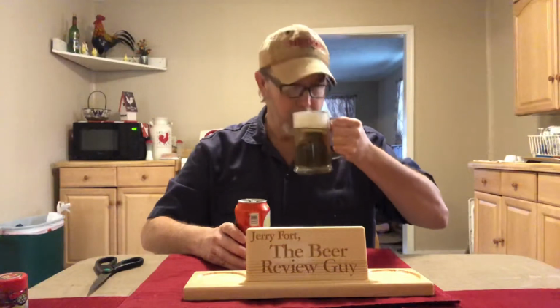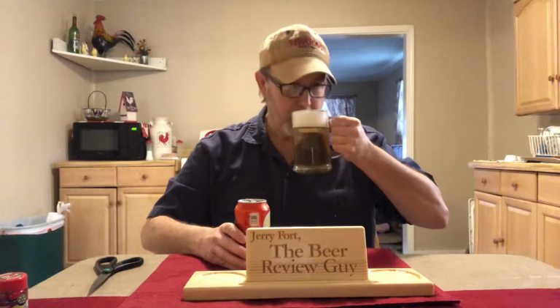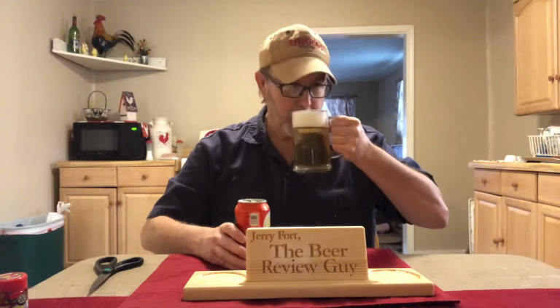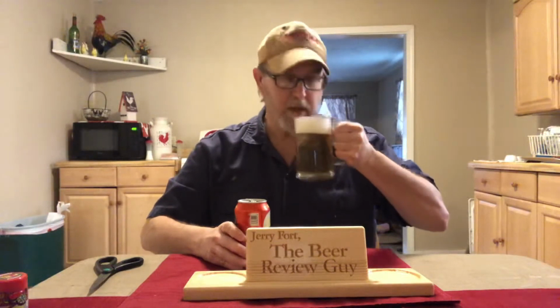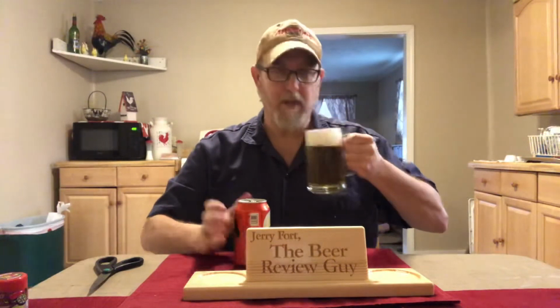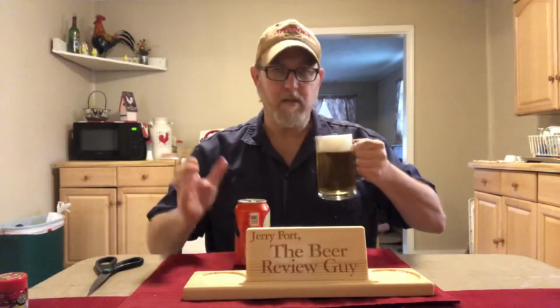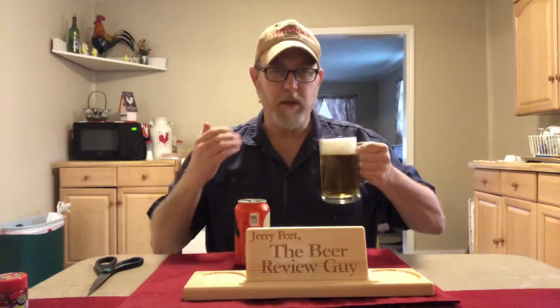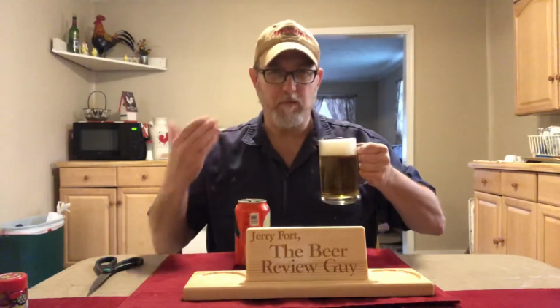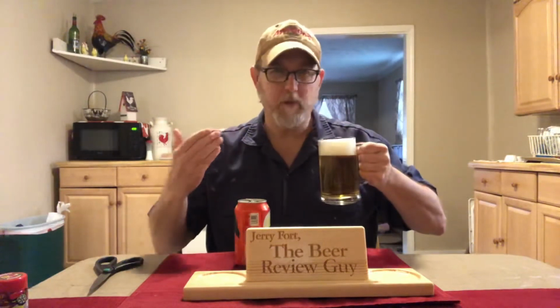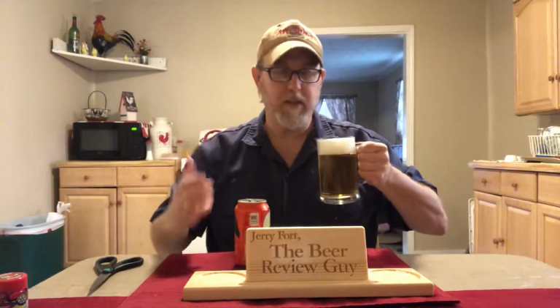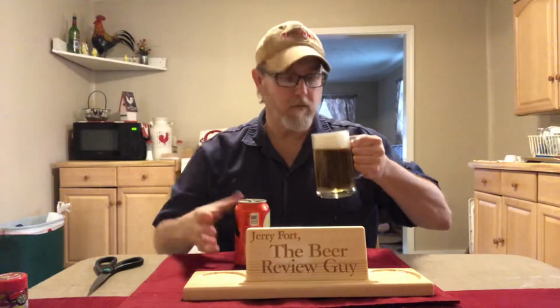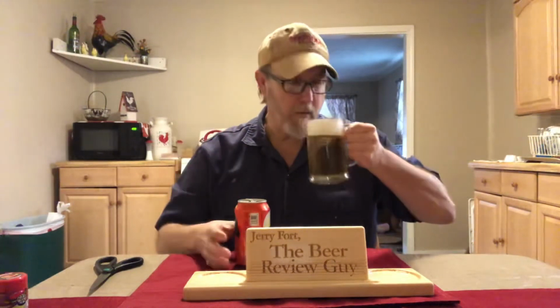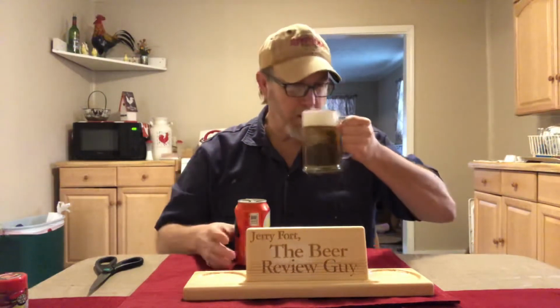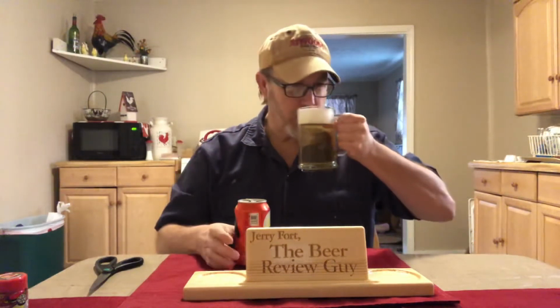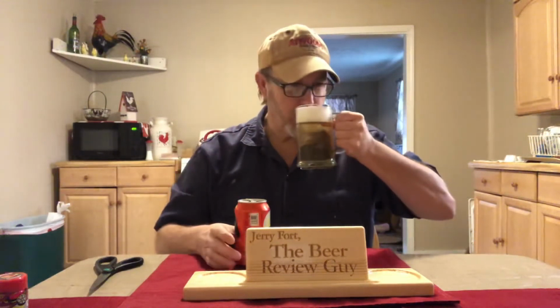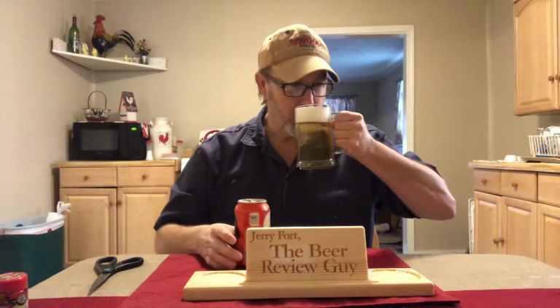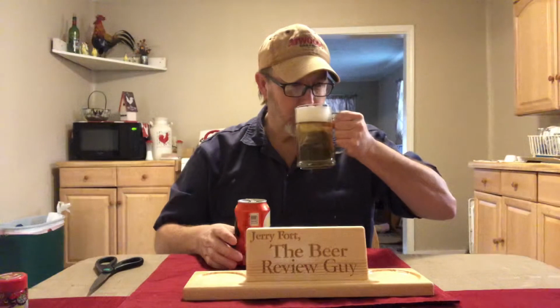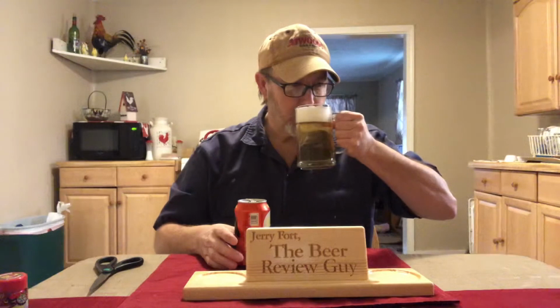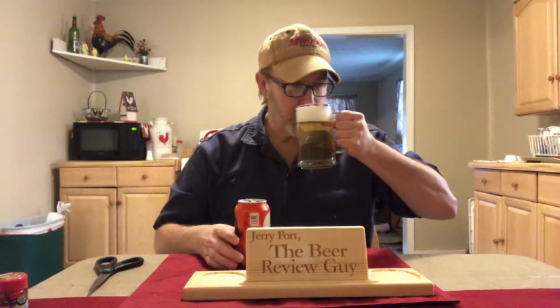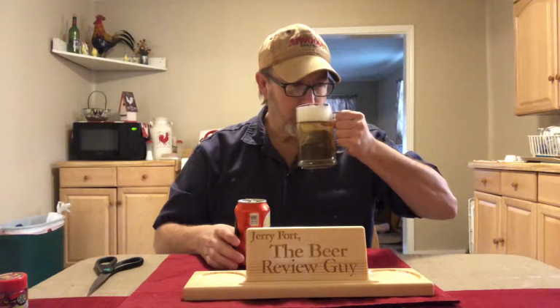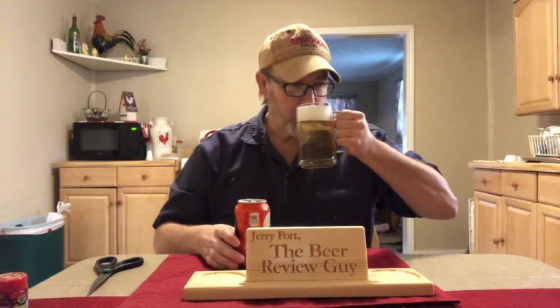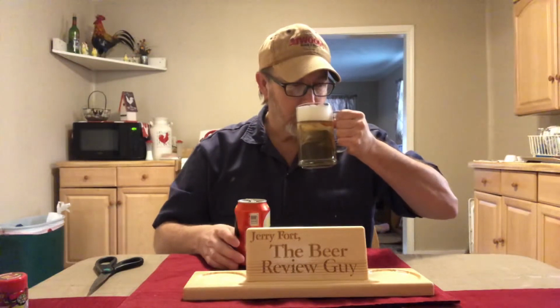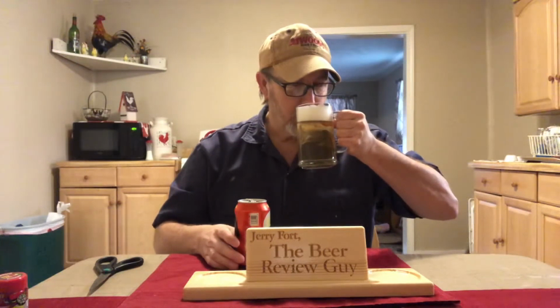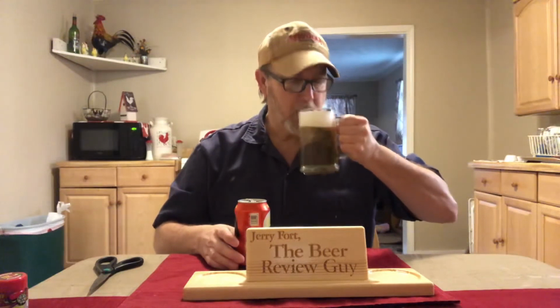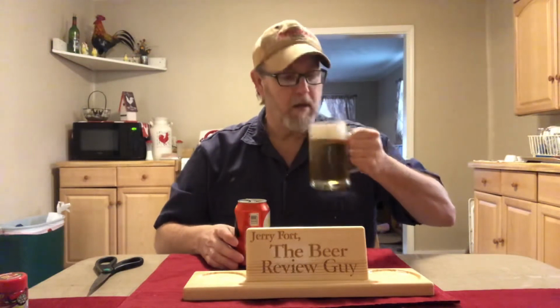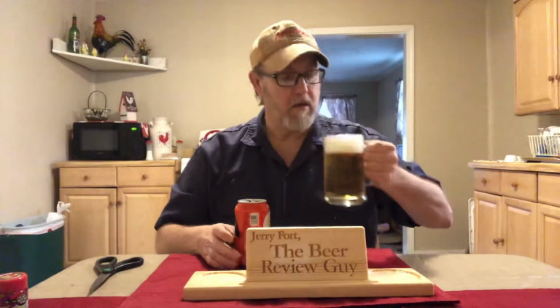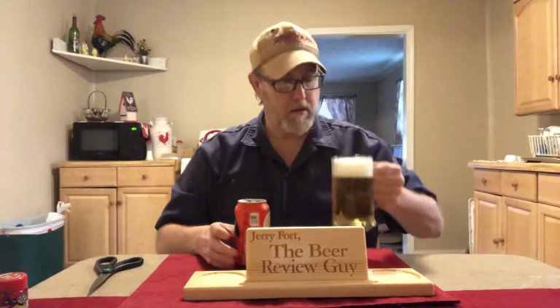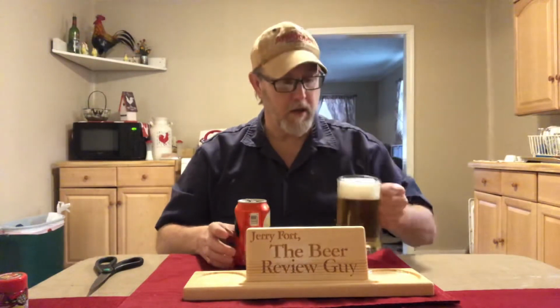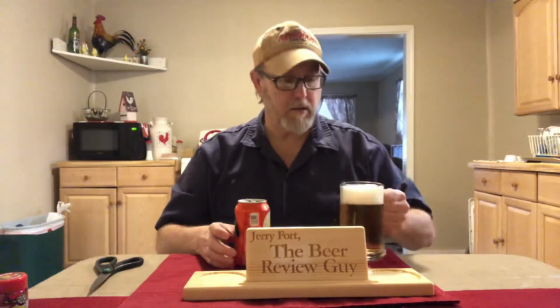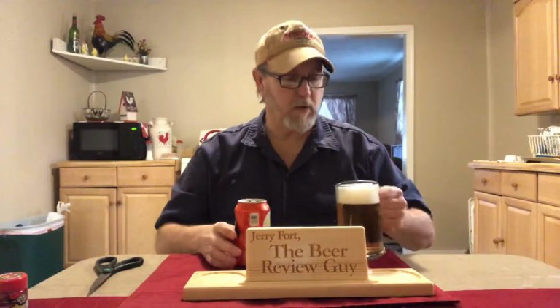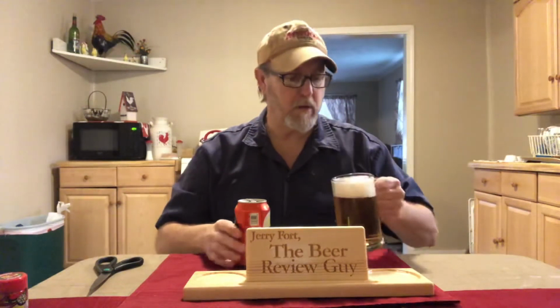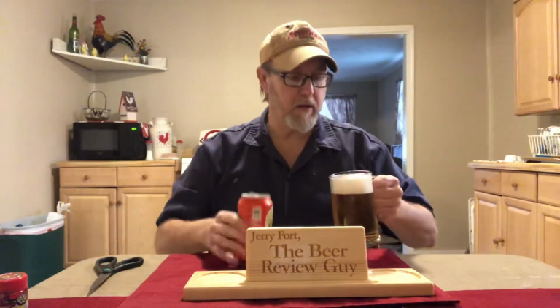Getting a nice, sweet, malty aroma. Smells really good.